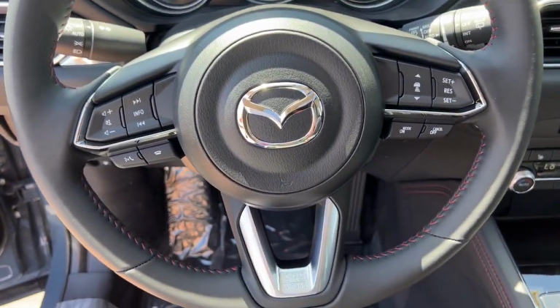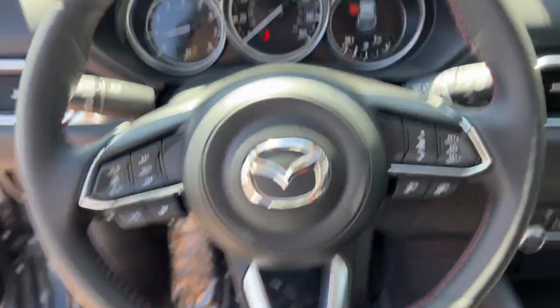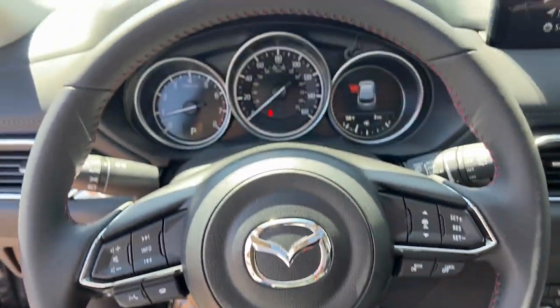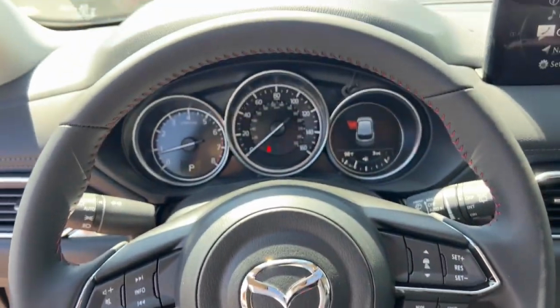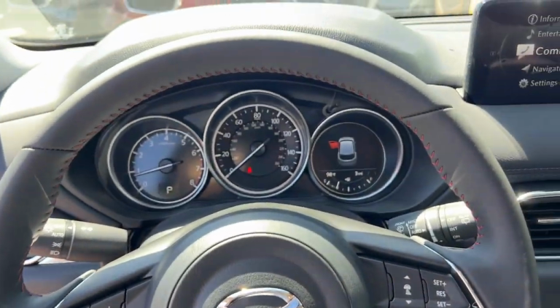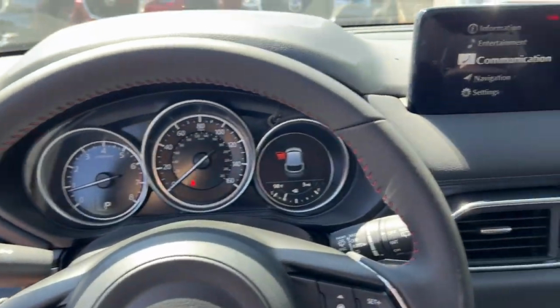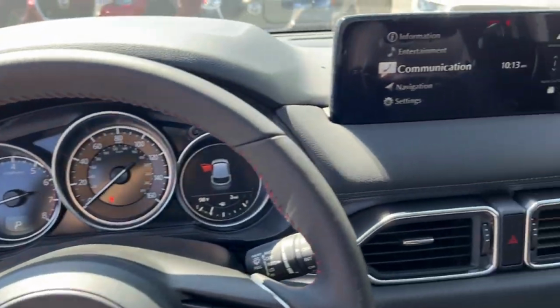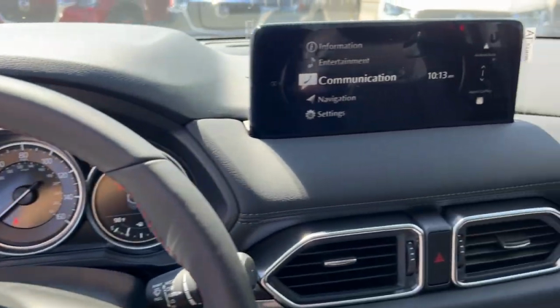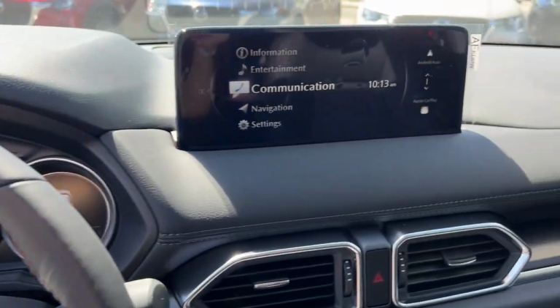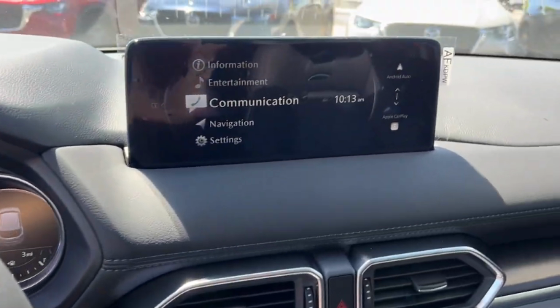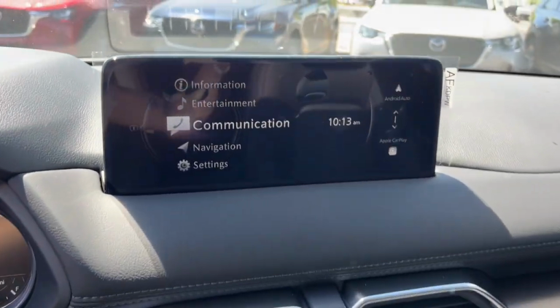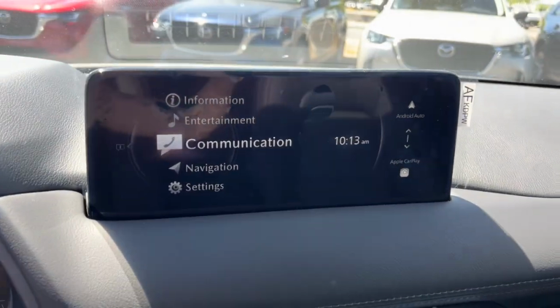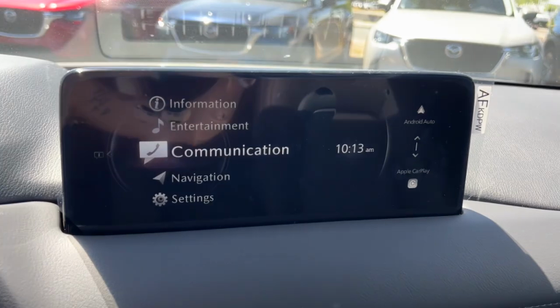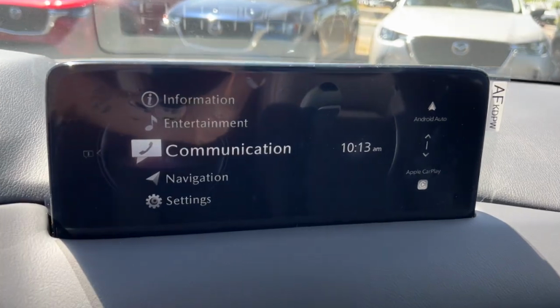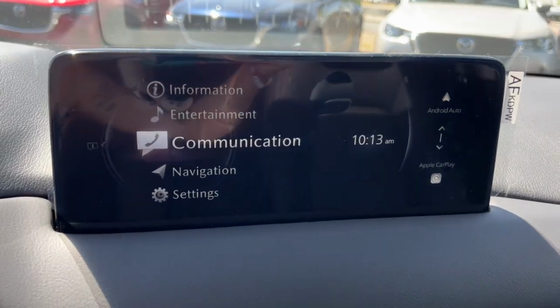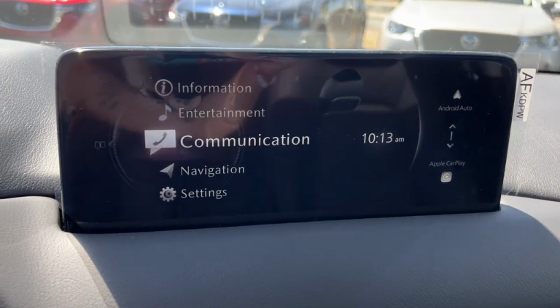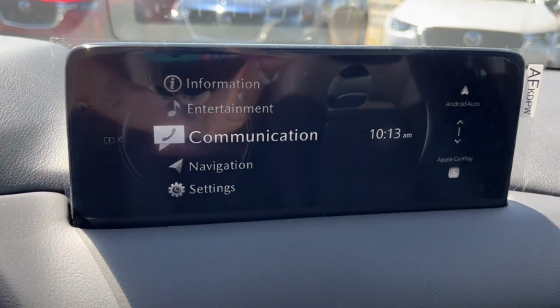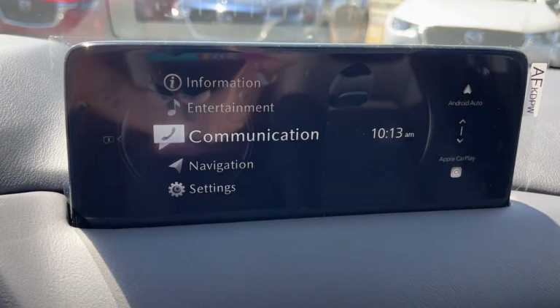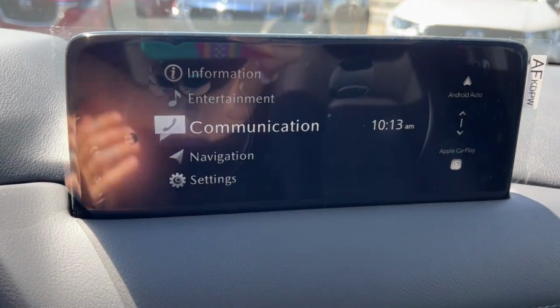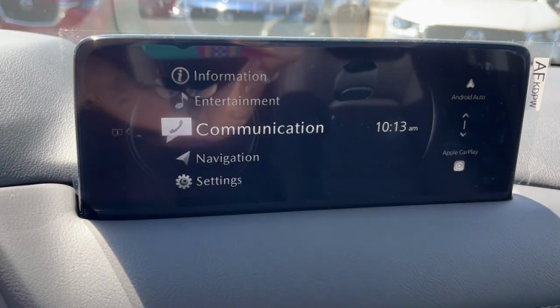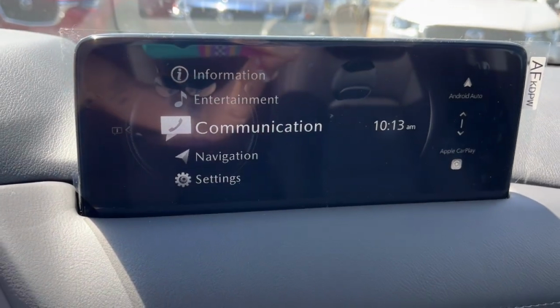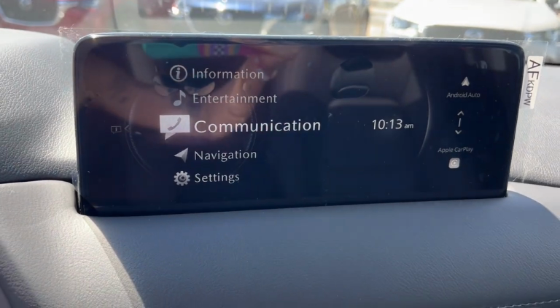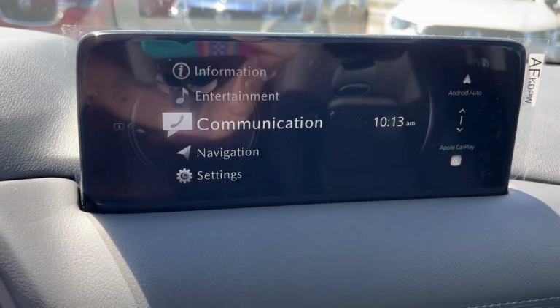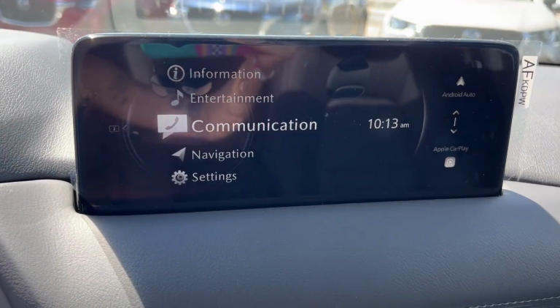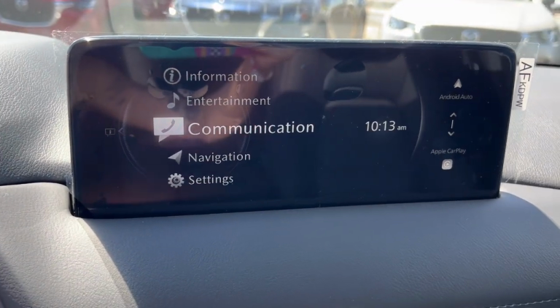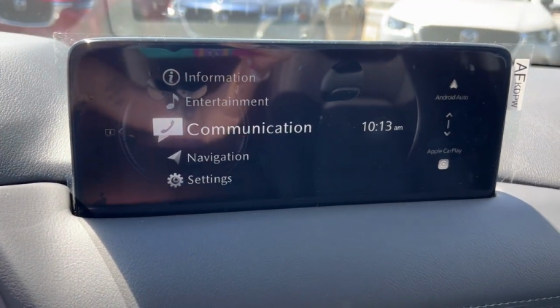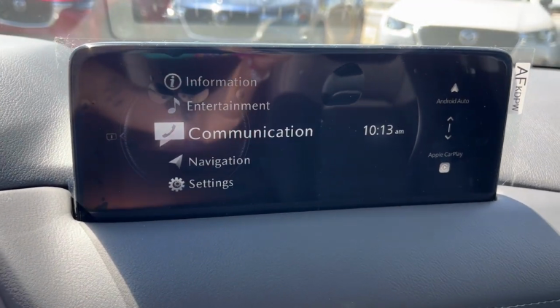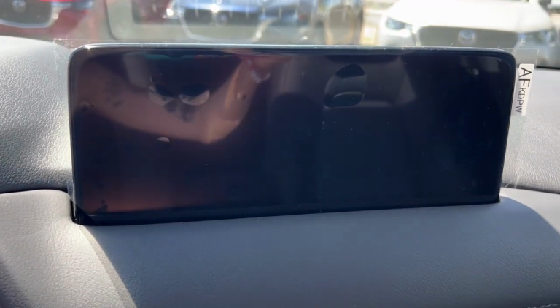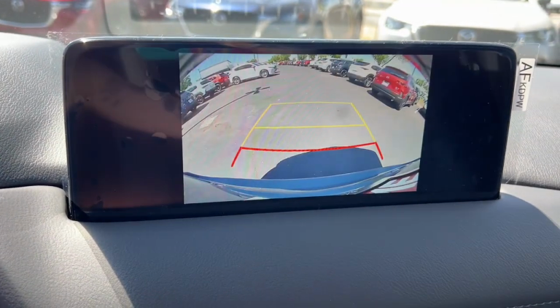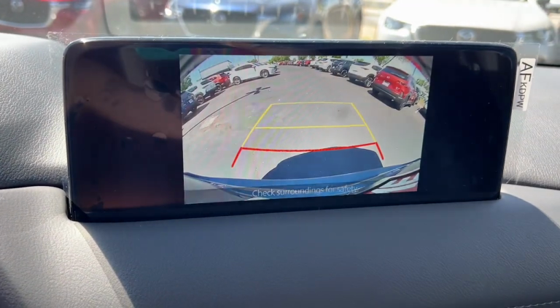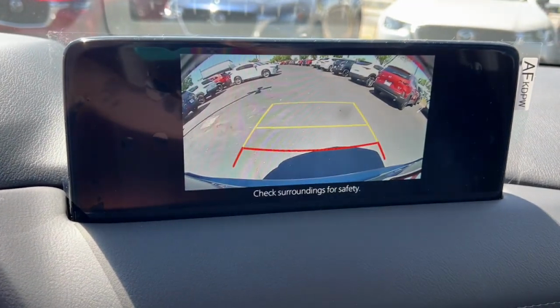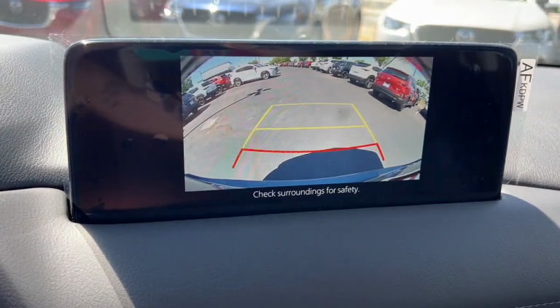Blind spot monitor, dual zone AC, aluminum wheels, rear spoiler.